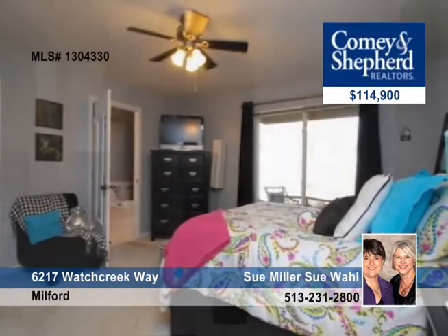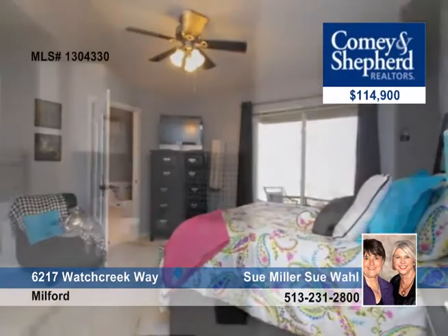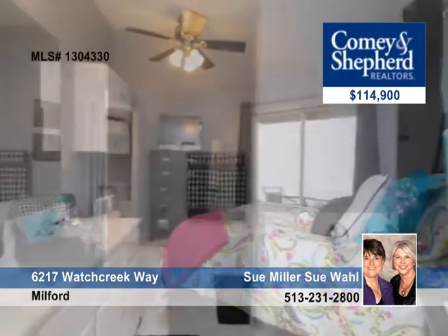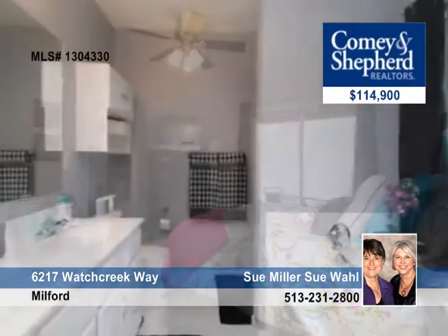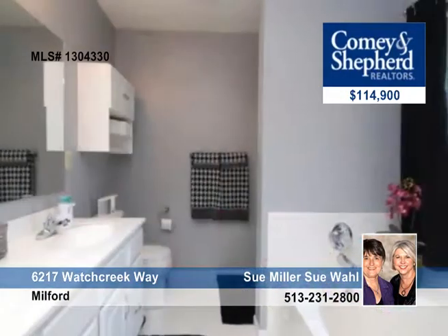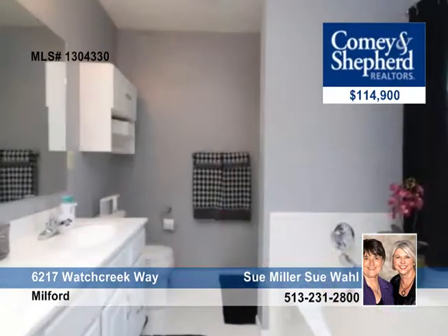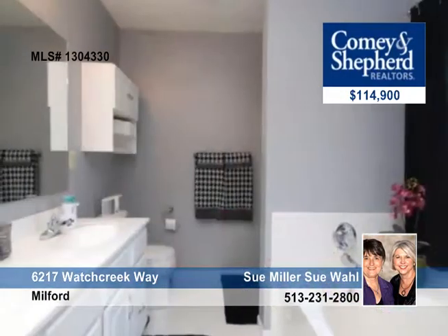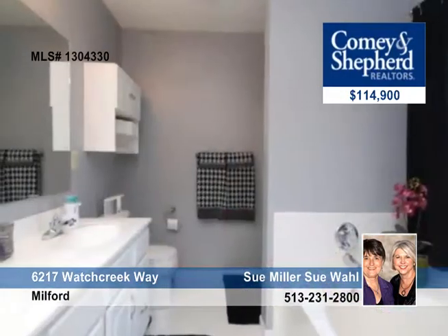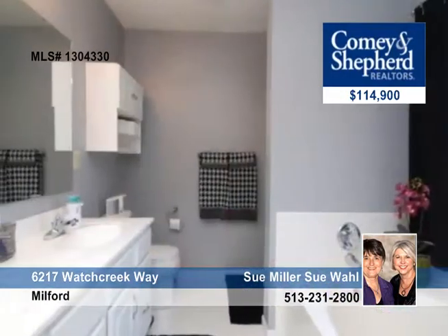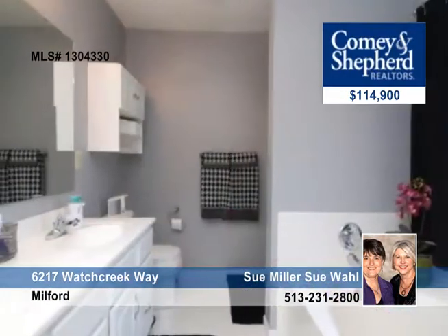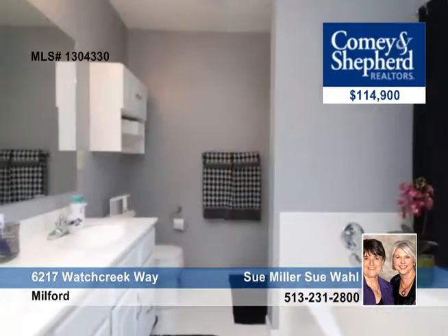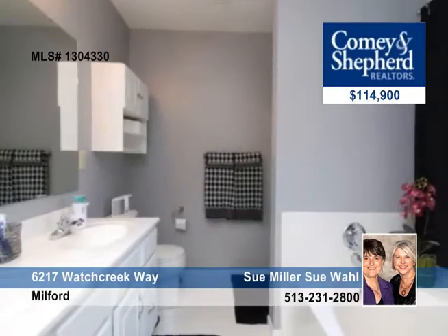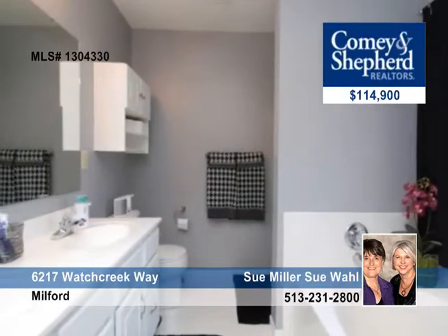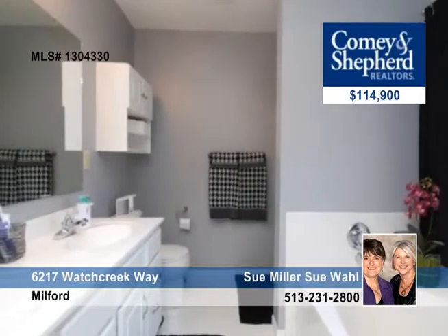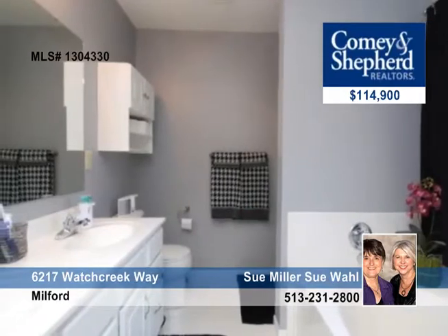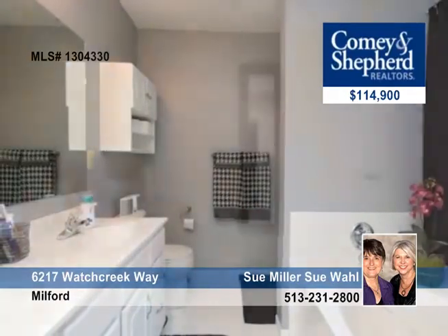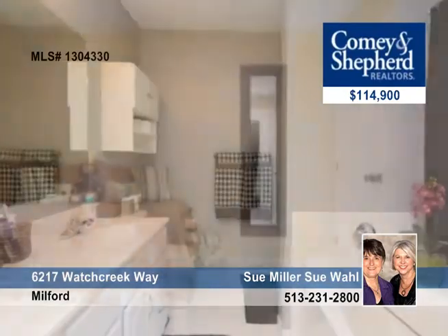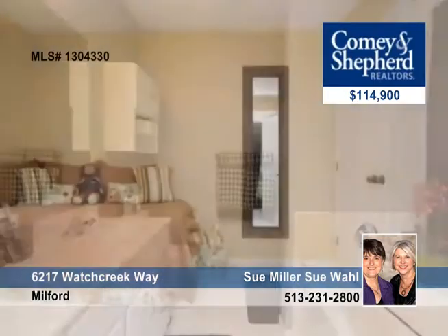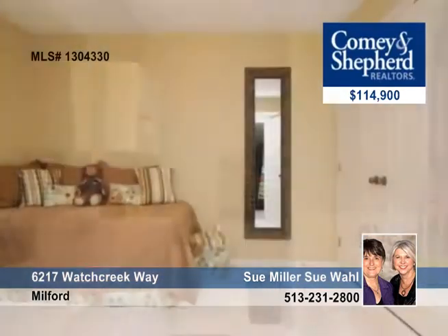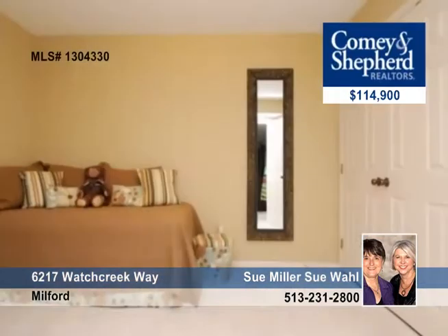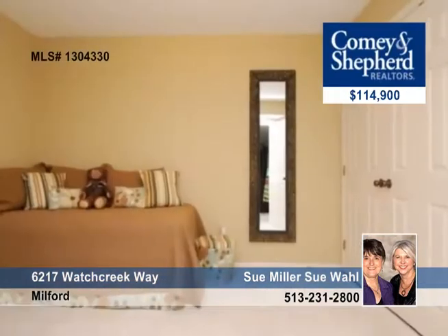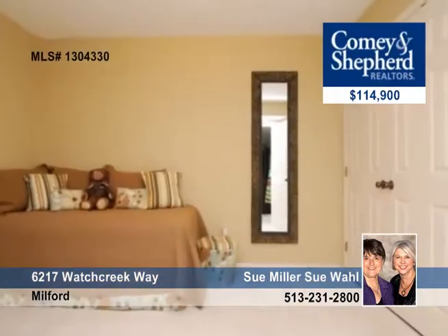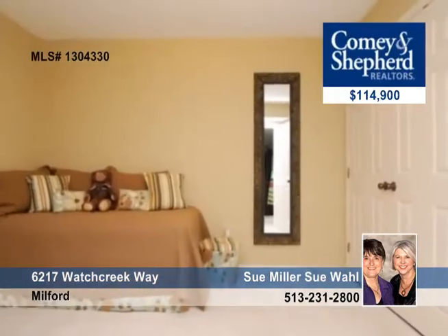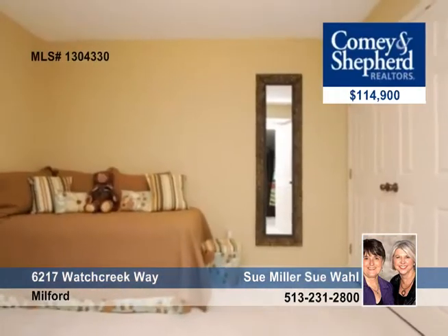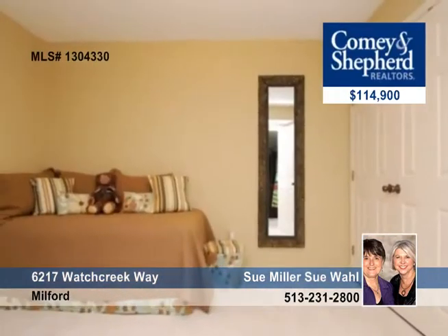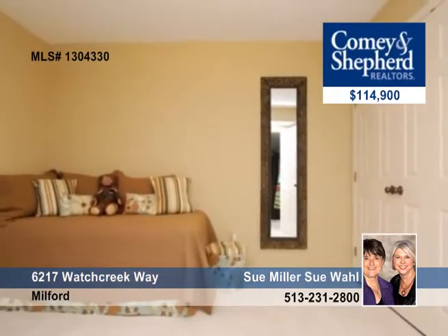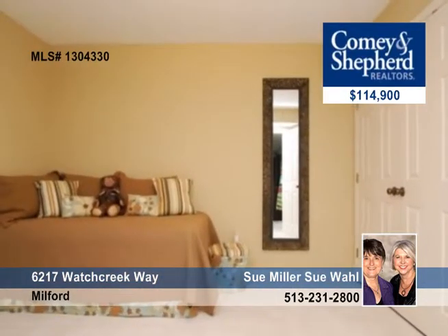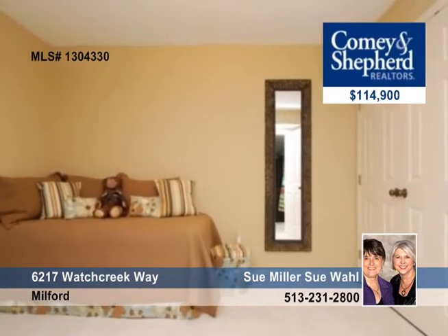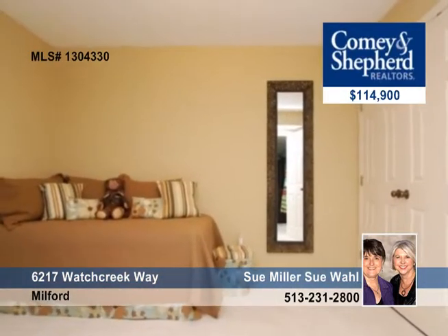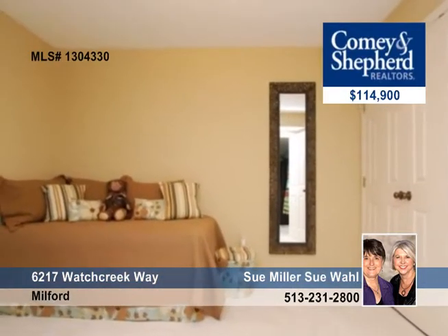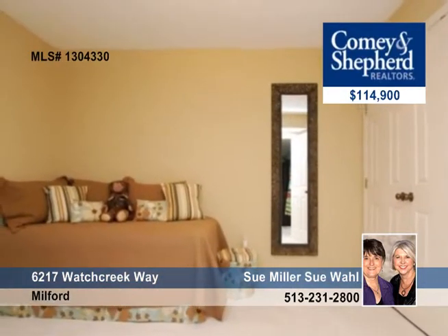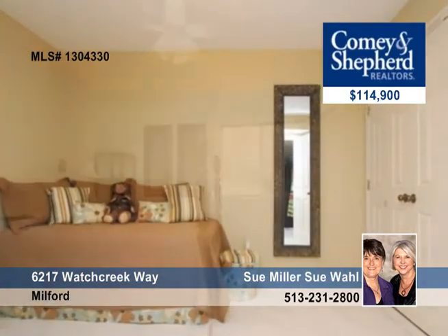The study has French doors and could serve as a third bedroom. The master features a garden tub and walk-in closet.